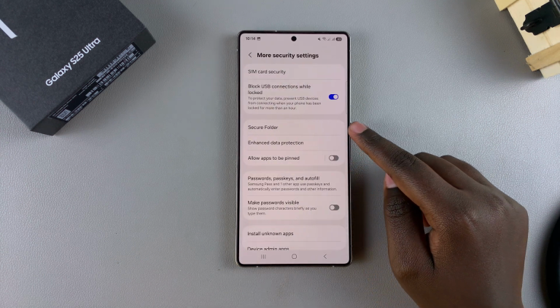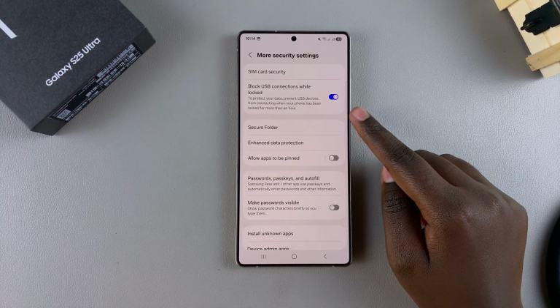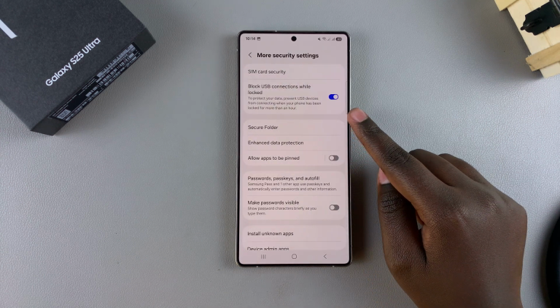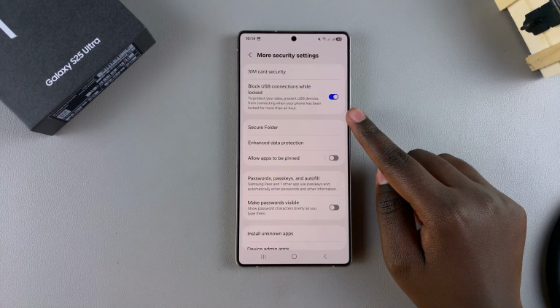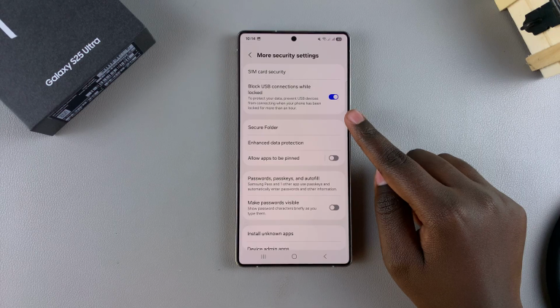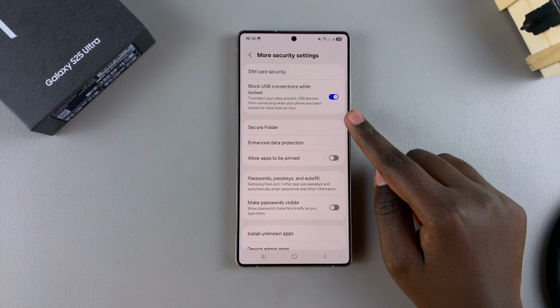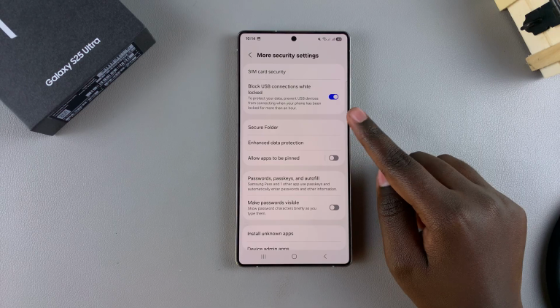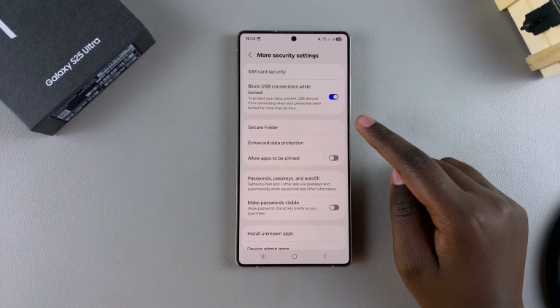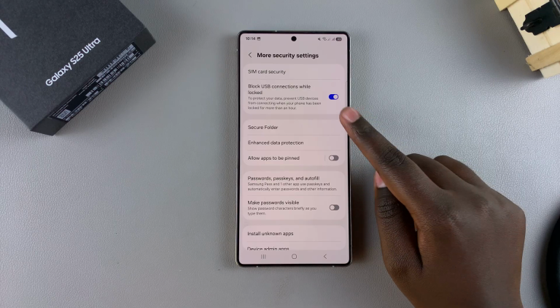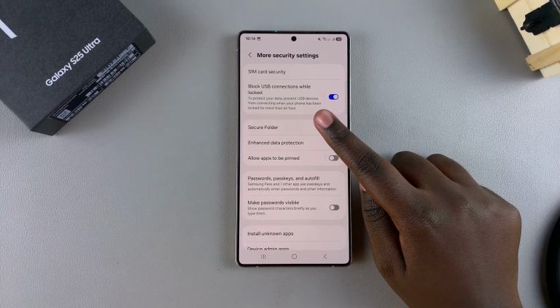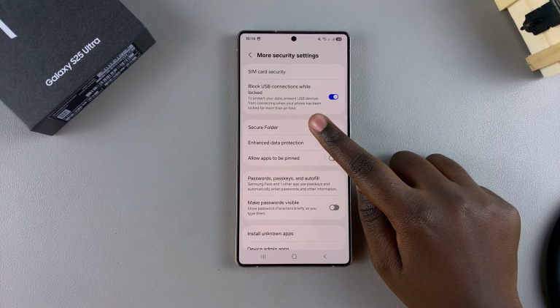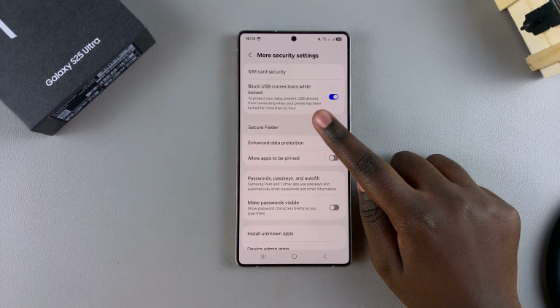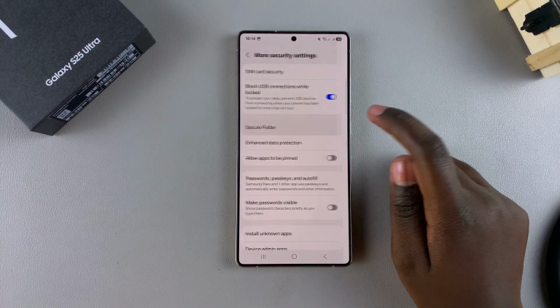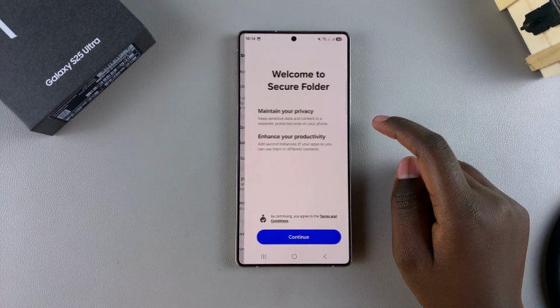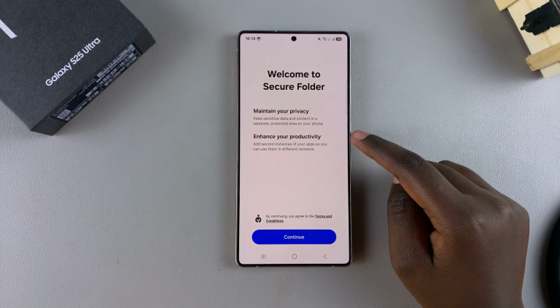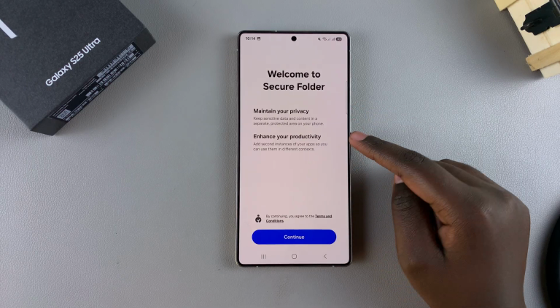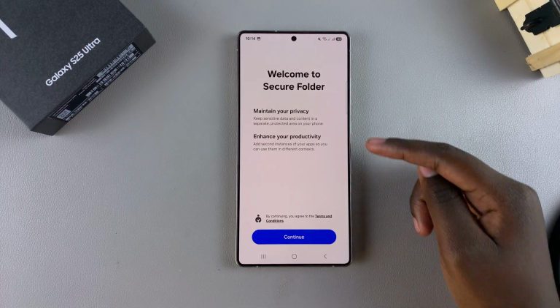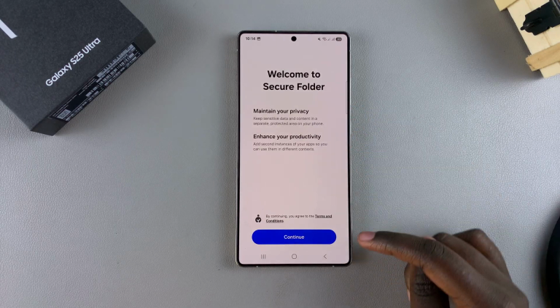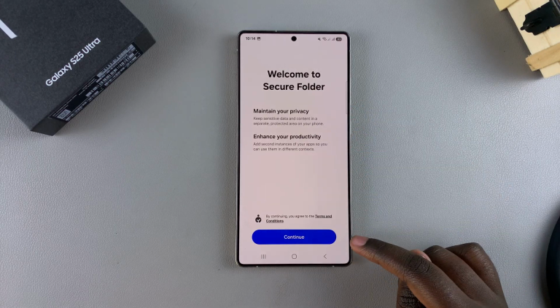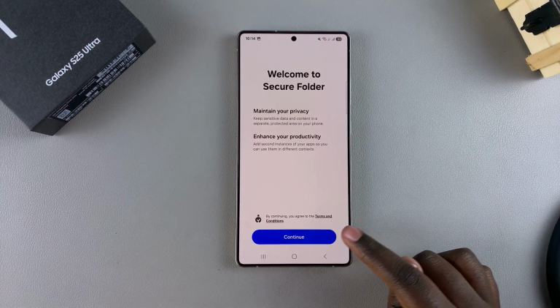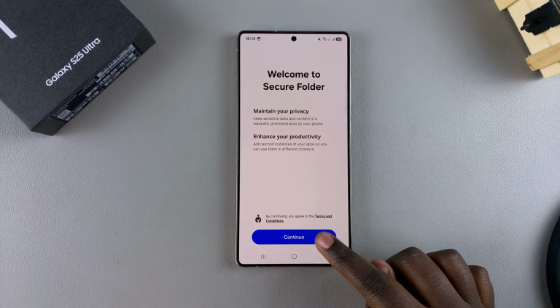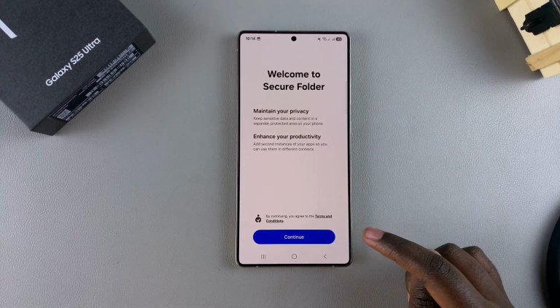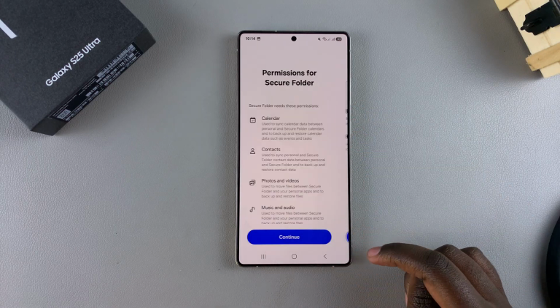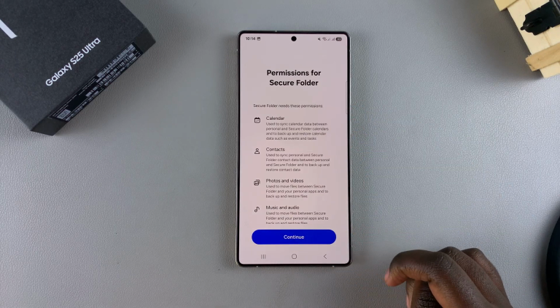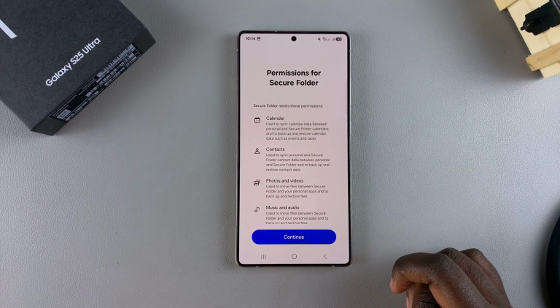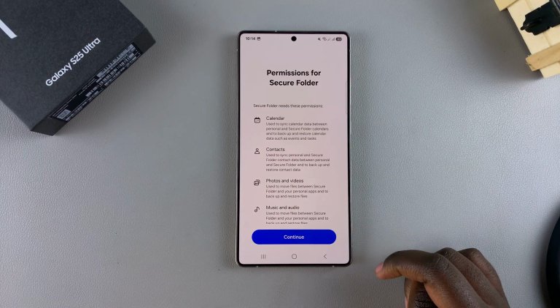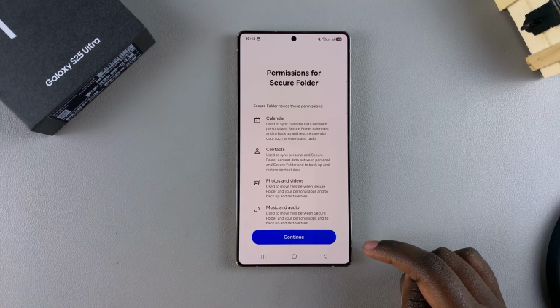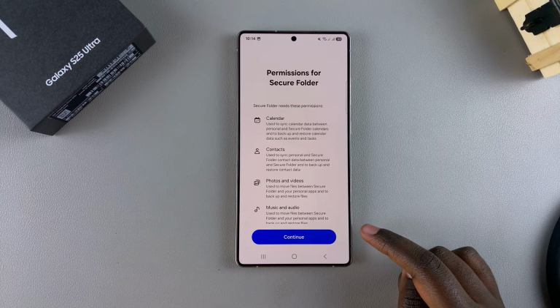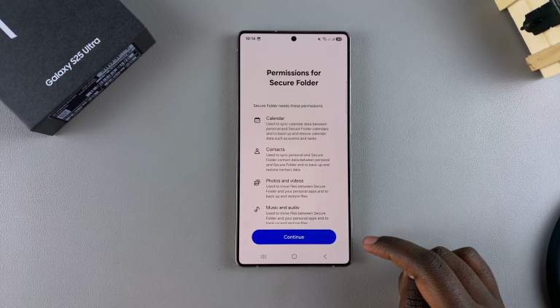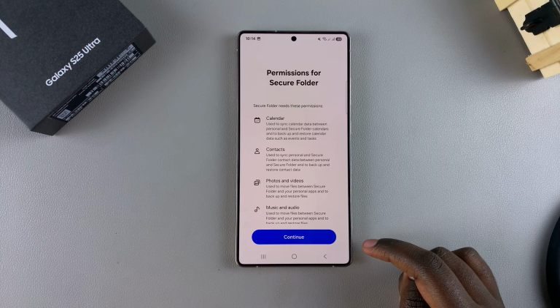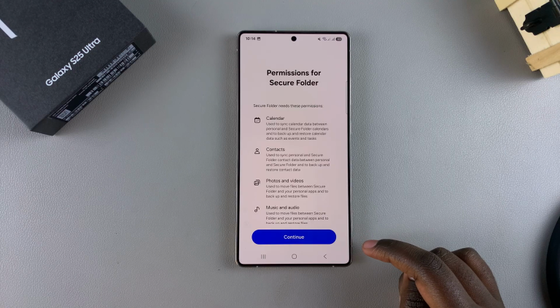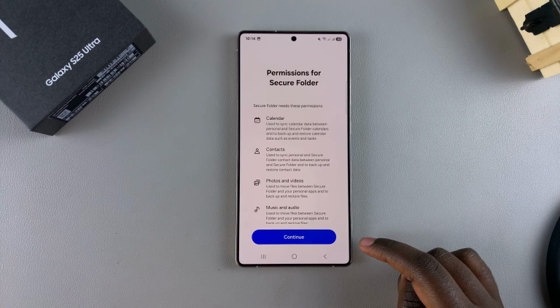Next, you should see Secure Folder. Just tap on it and then select Continue to begin the process of creating a secure folder.